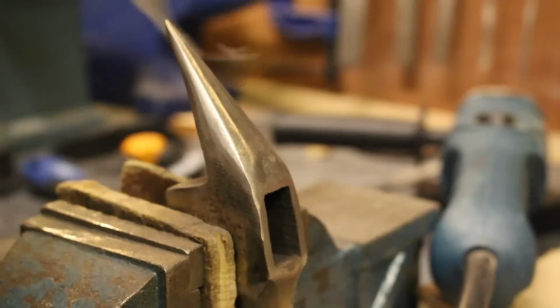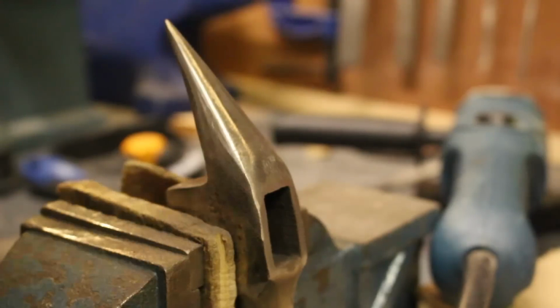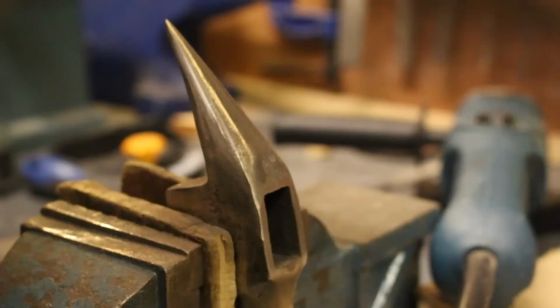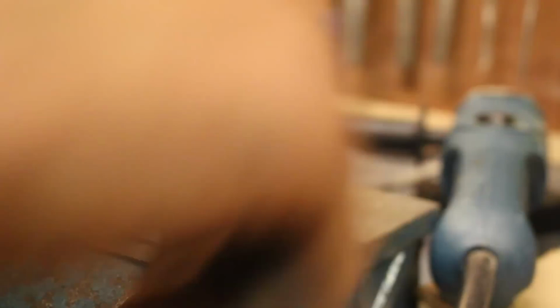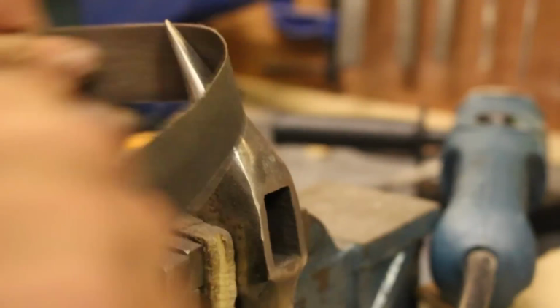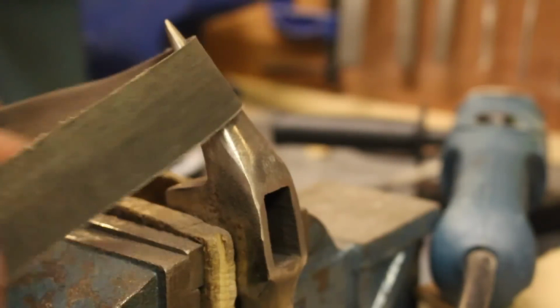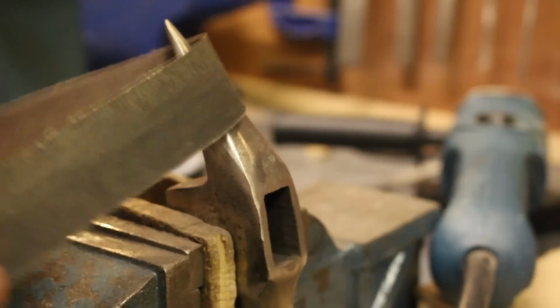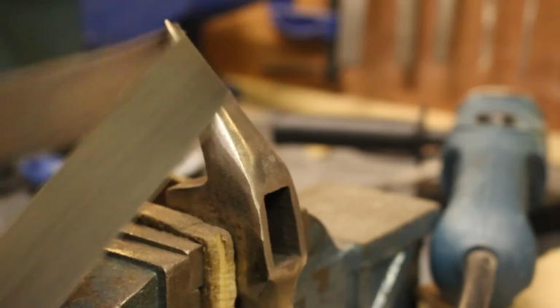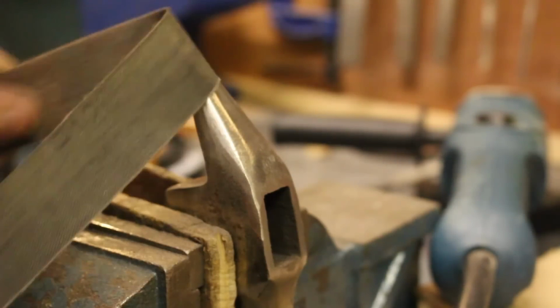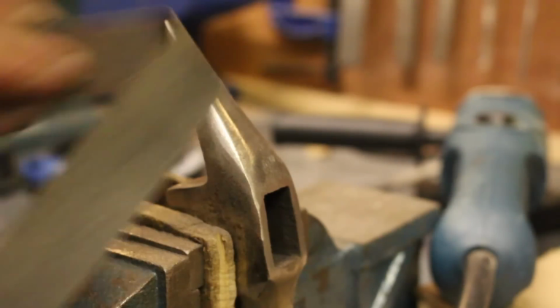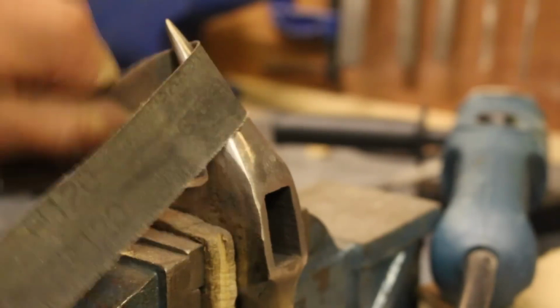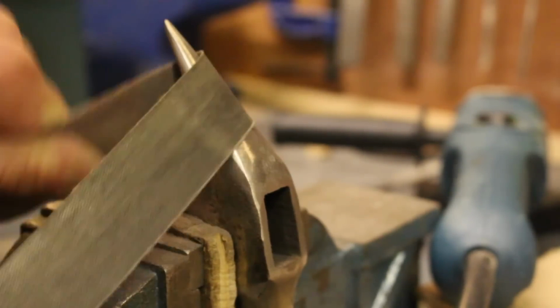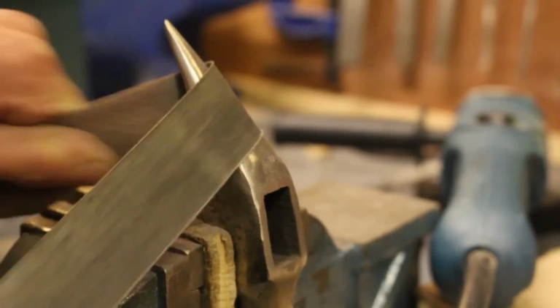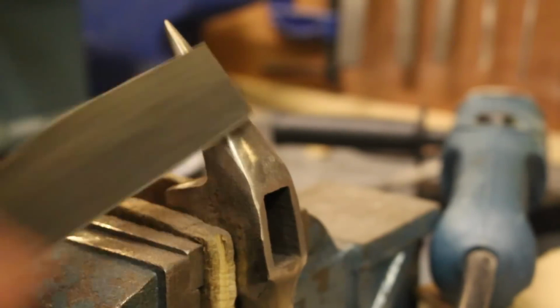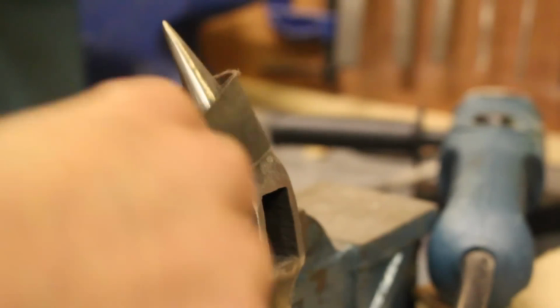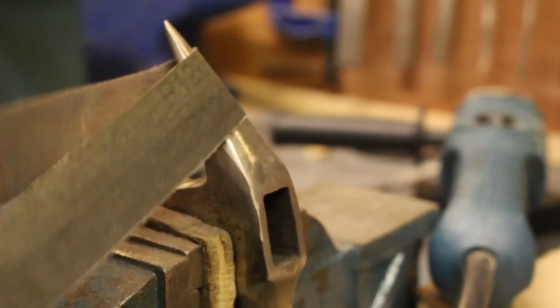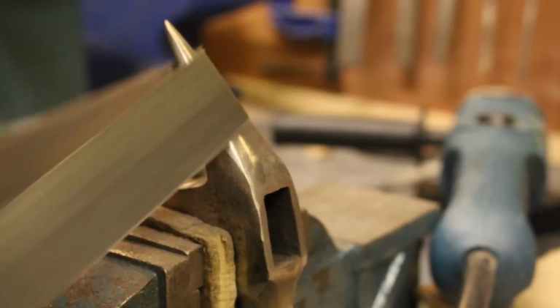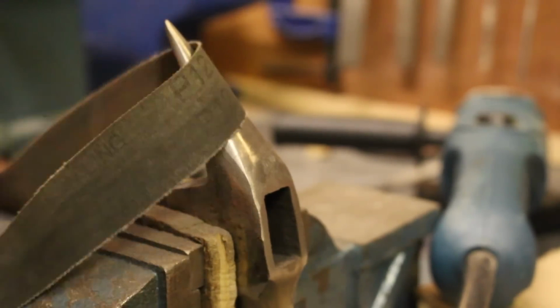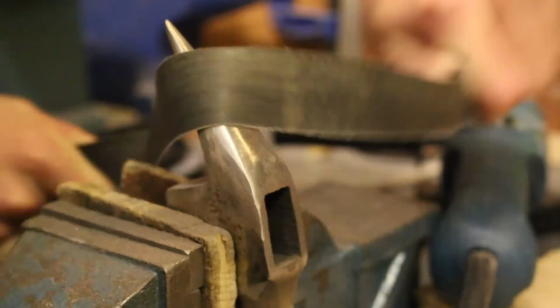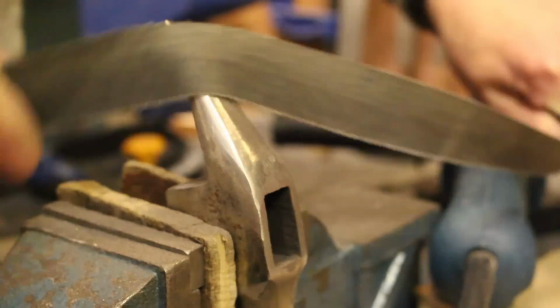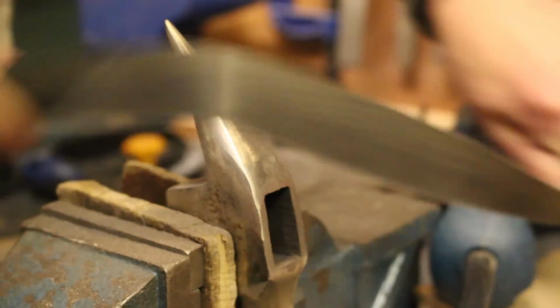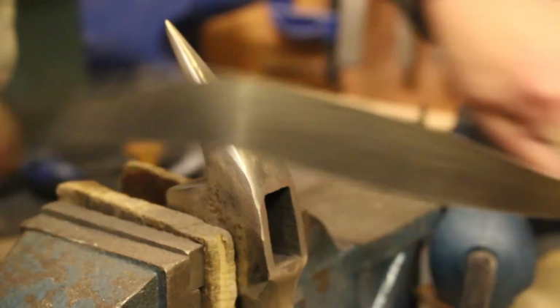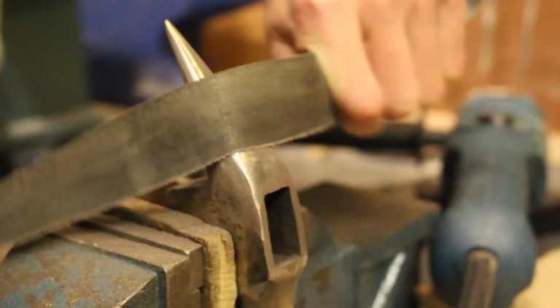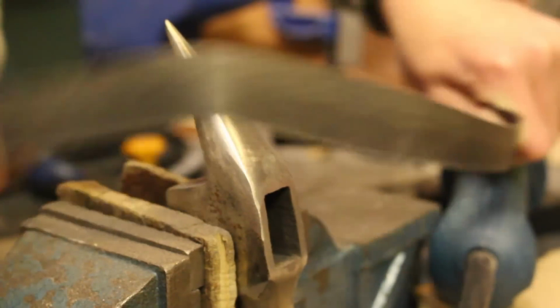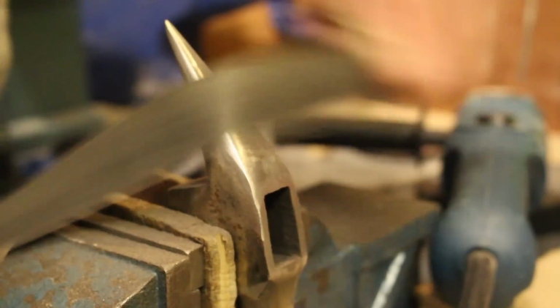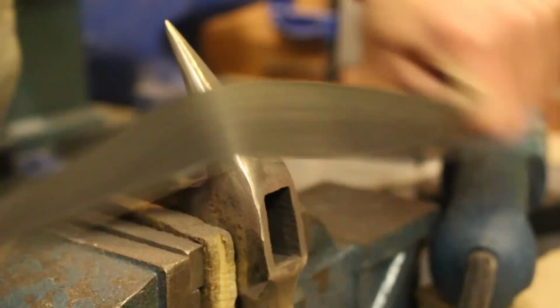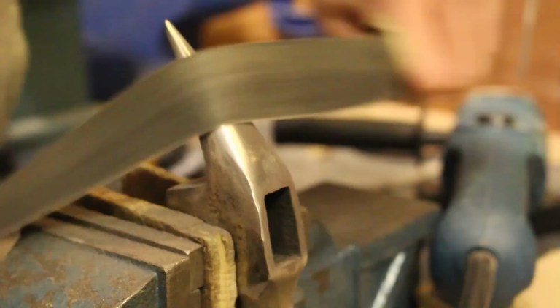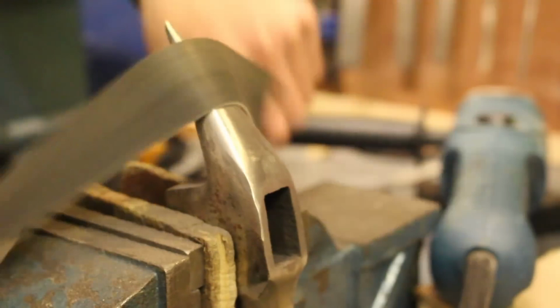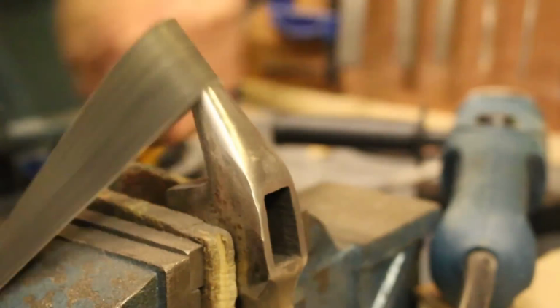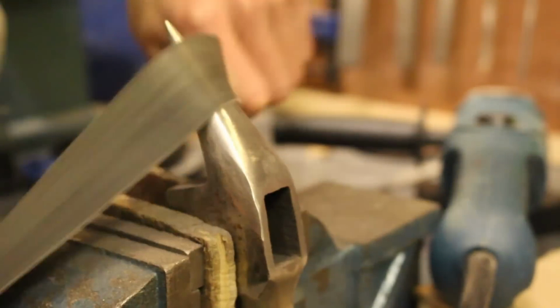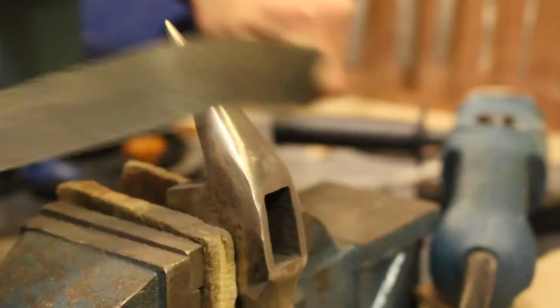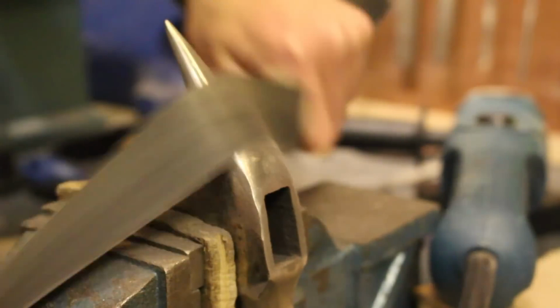I then did a little bit of light sanding using some 200 grit emery paper to get rid of any deep scratches.